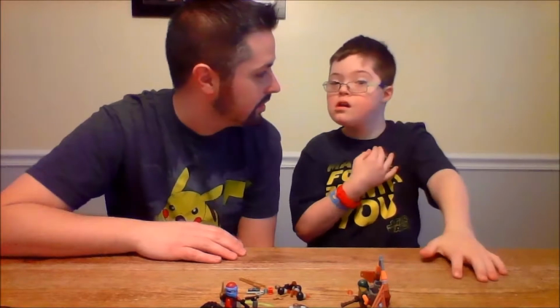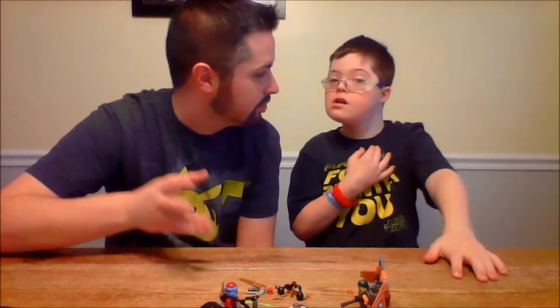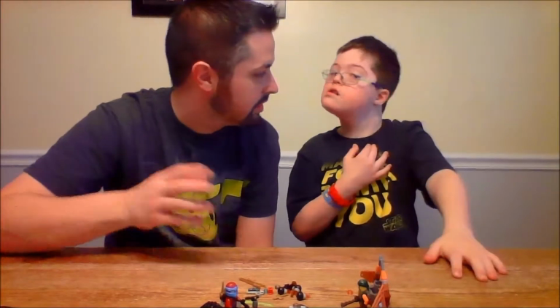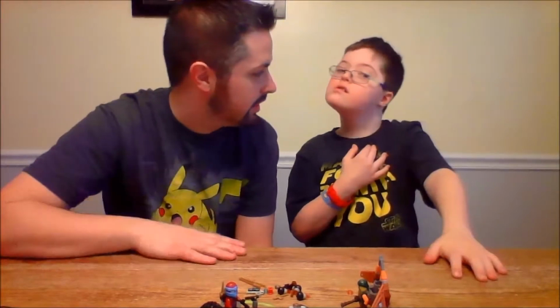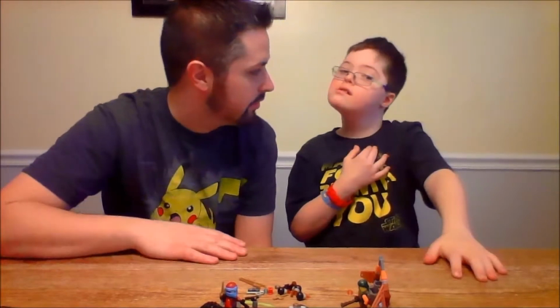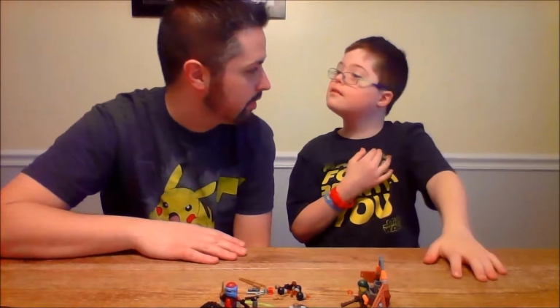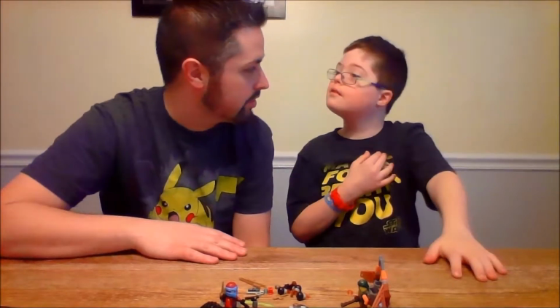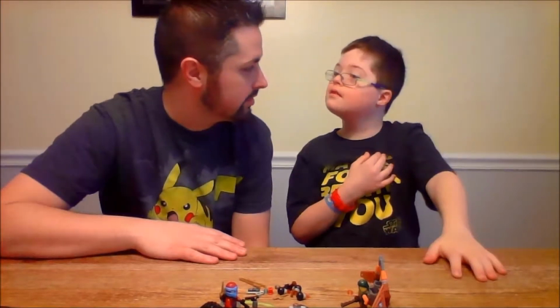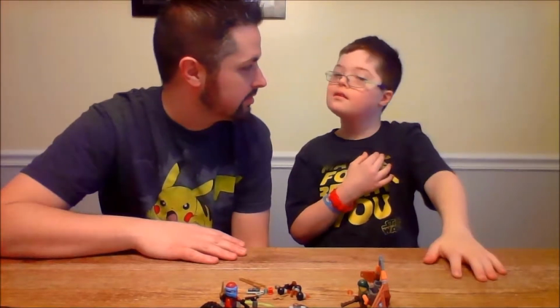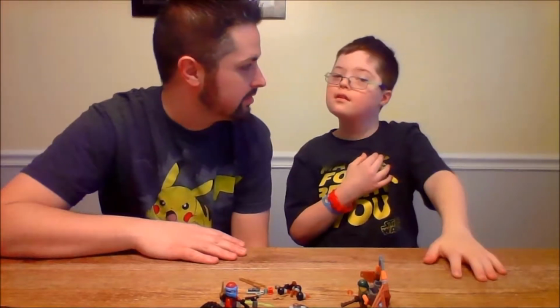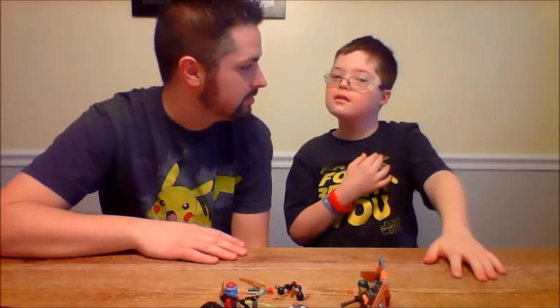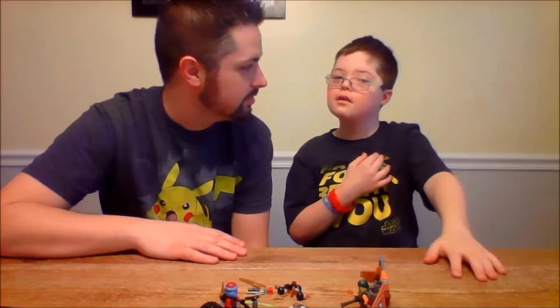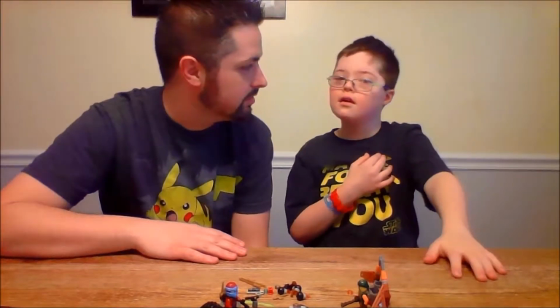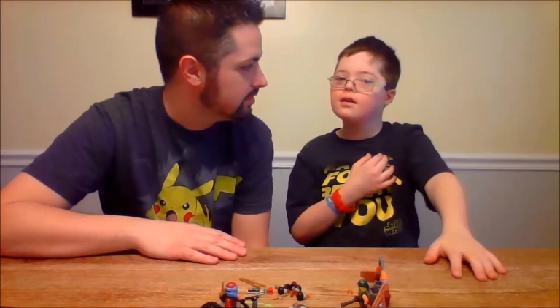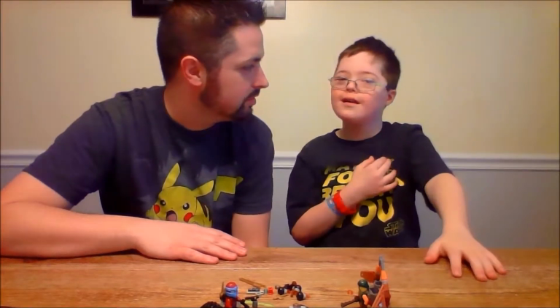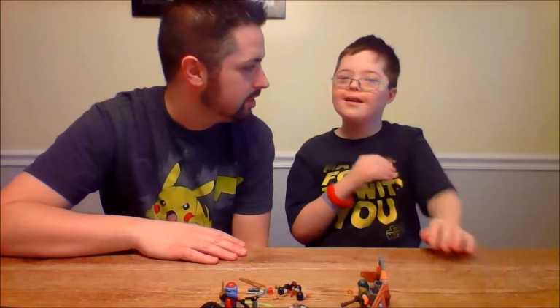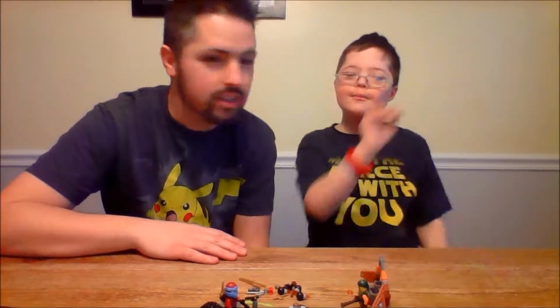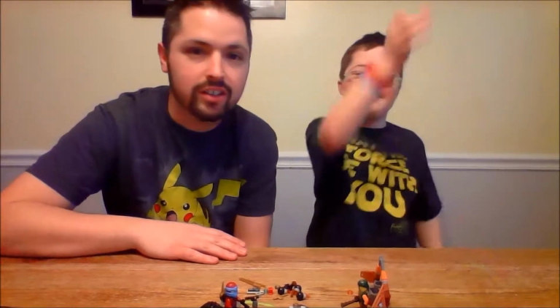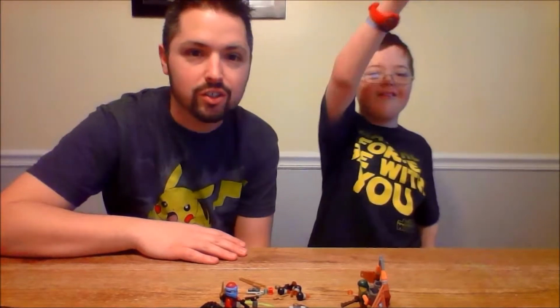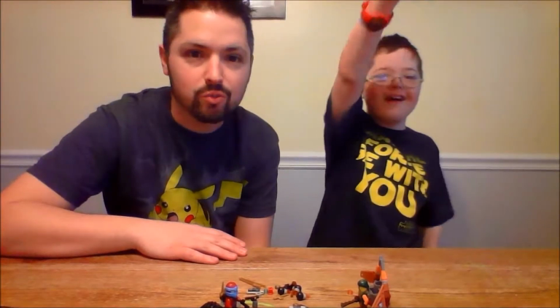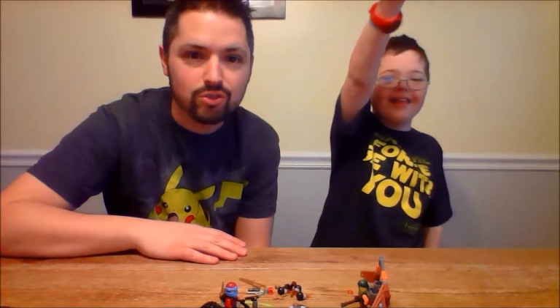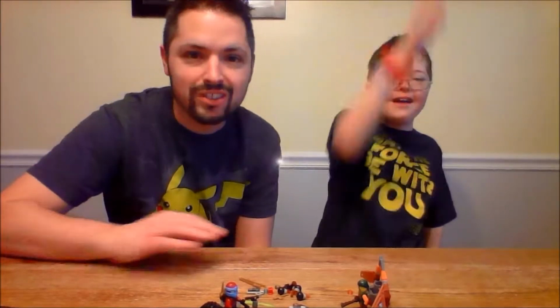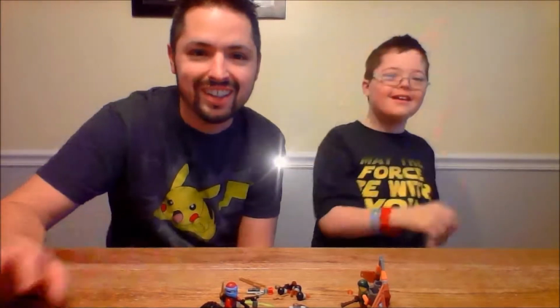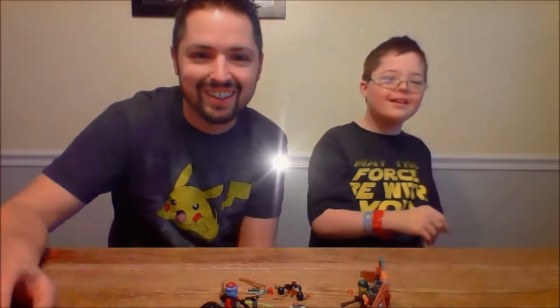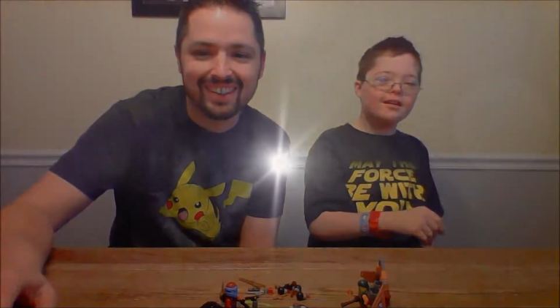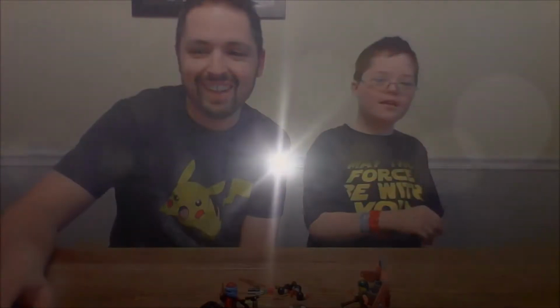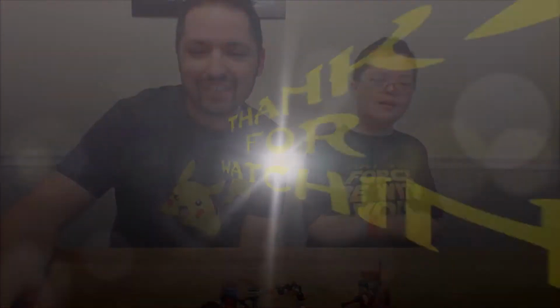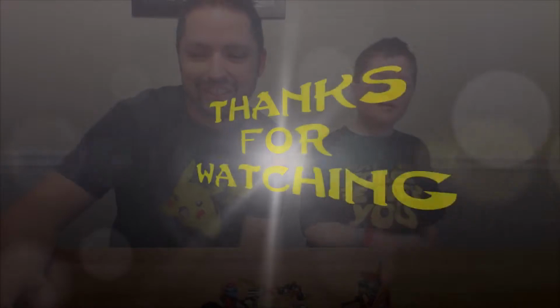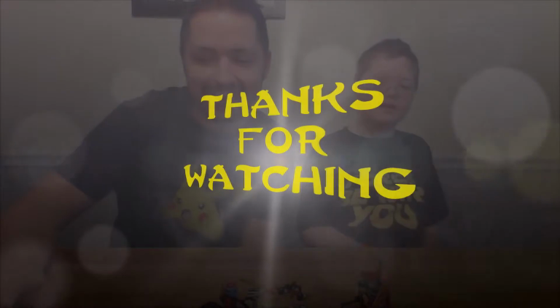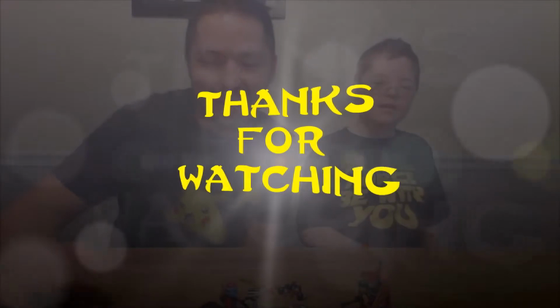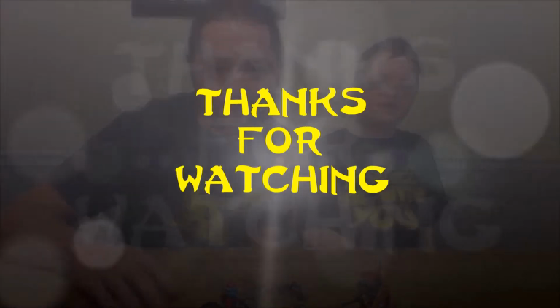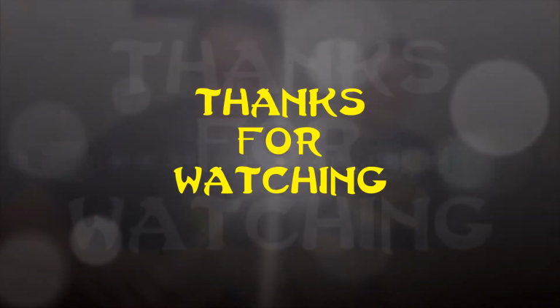Do you want to say thank you for watching? Thank you for watching. Have a great day. Thanks for watching.